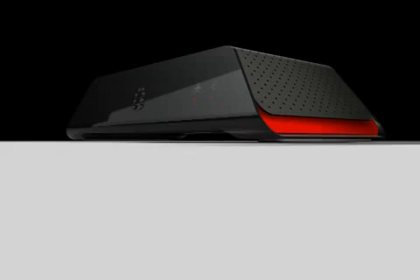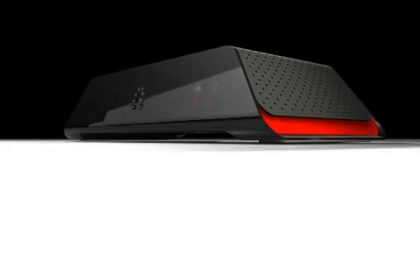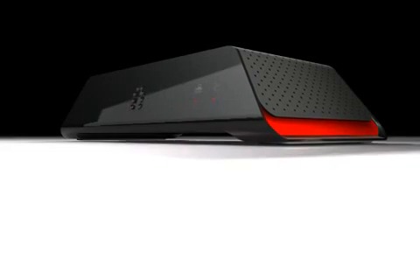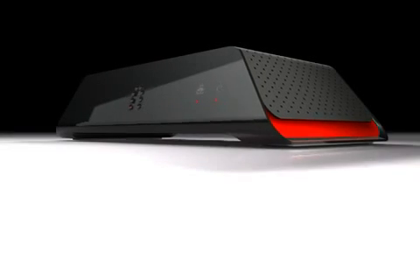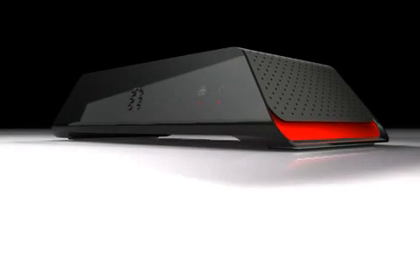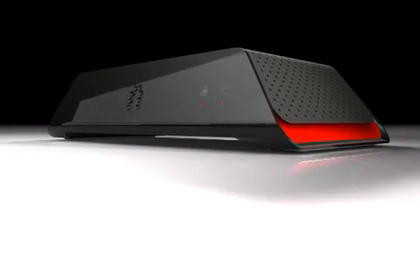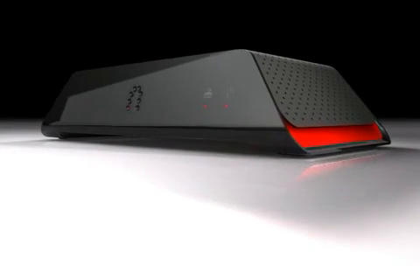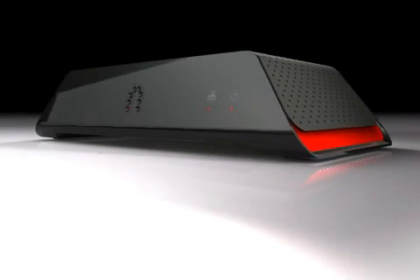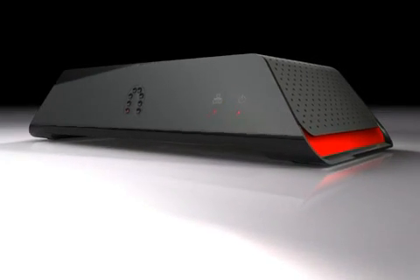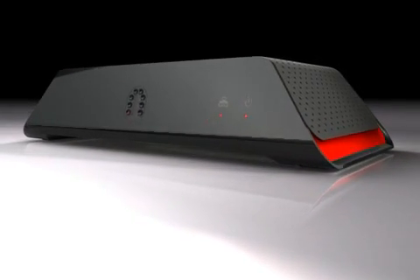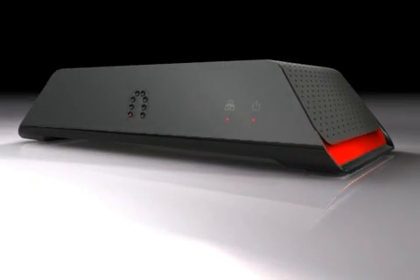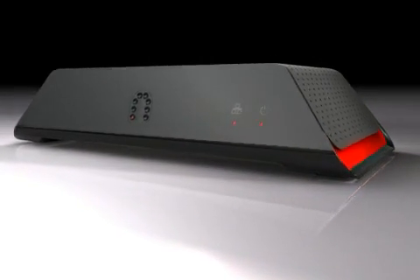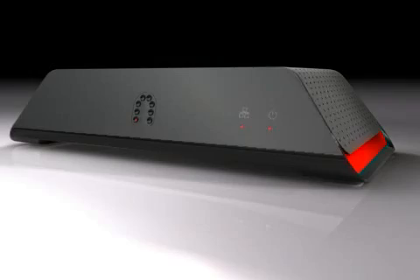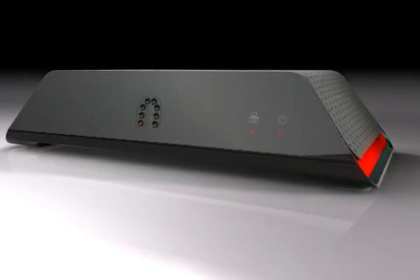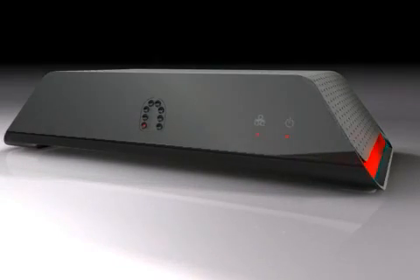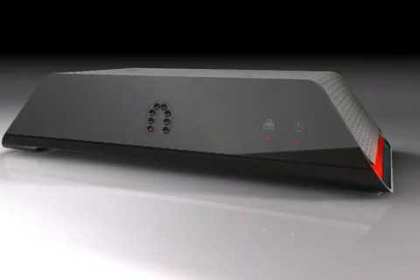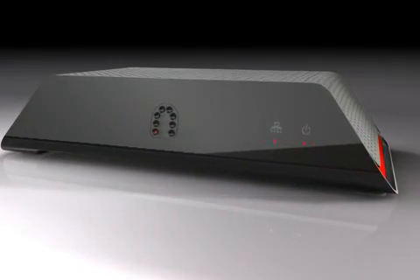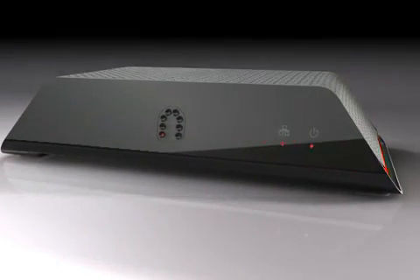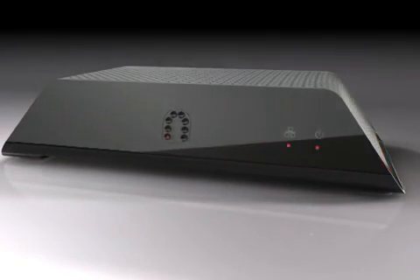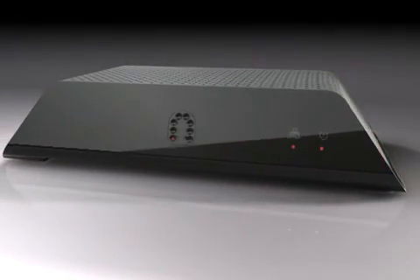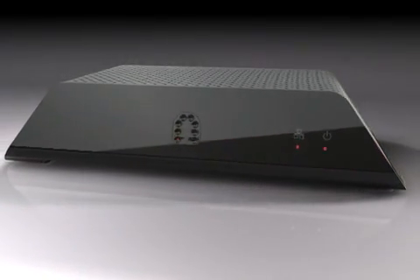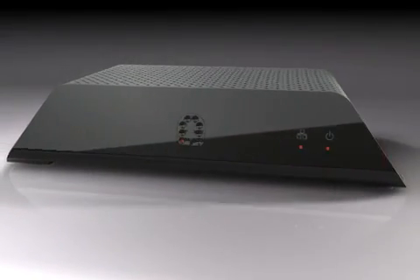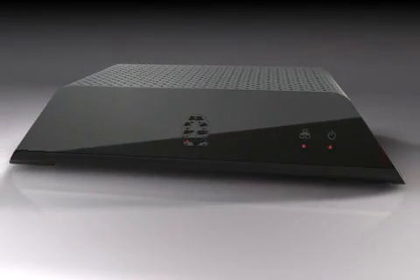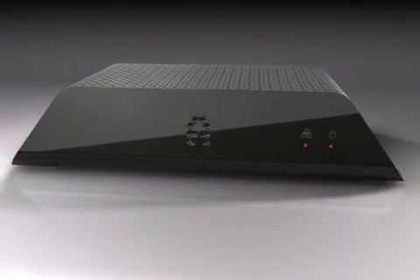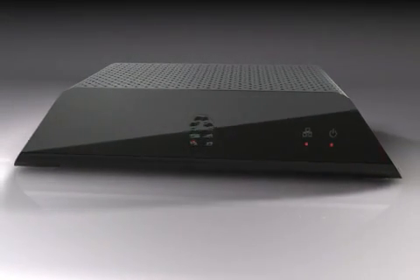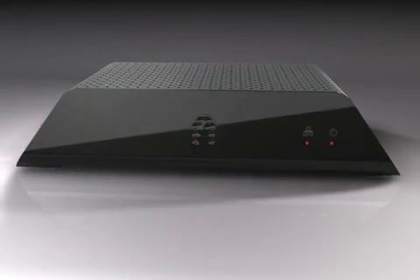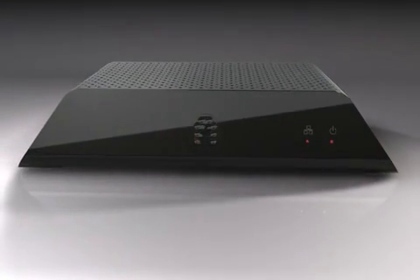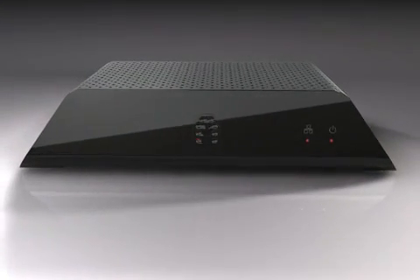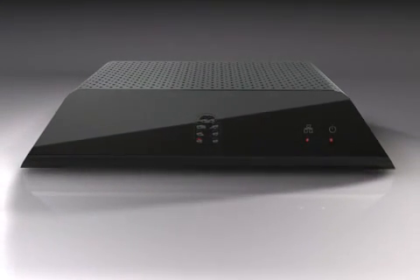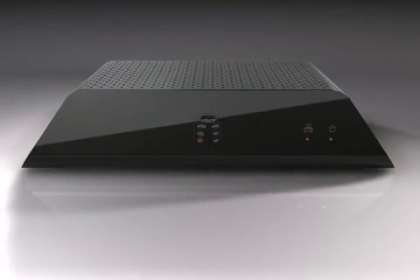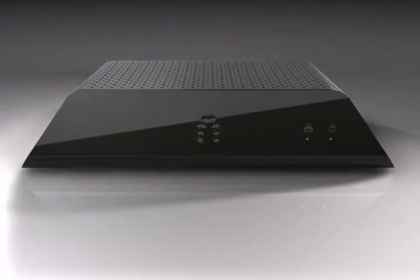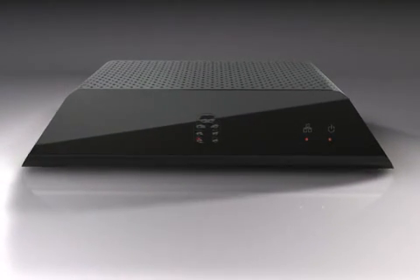This video shows you how to connect your new Slingbox and start watching your TV anywhere on your laptop or mobile phone.